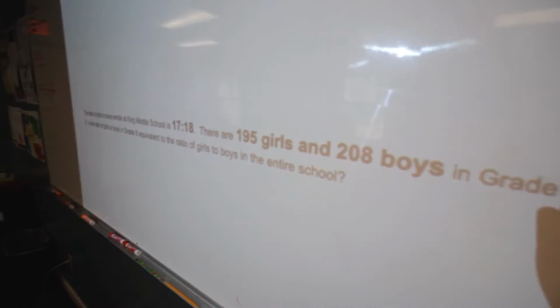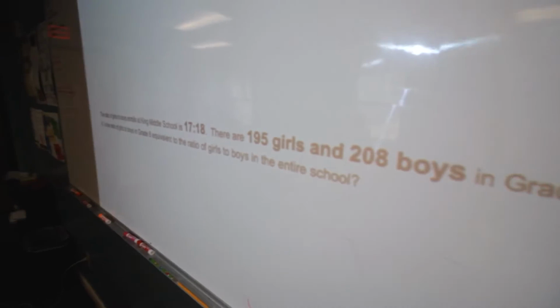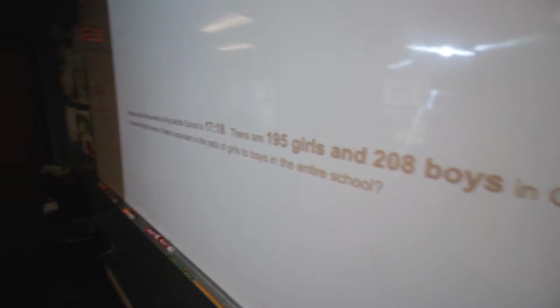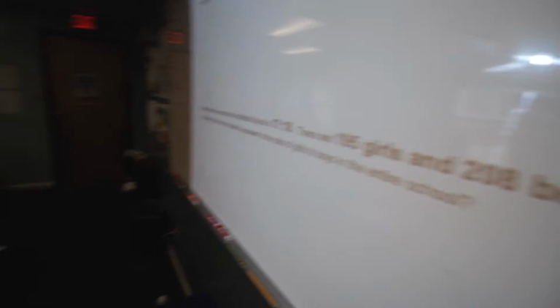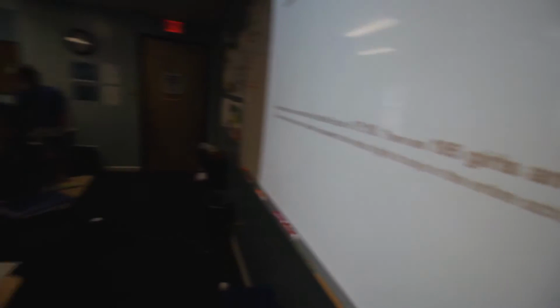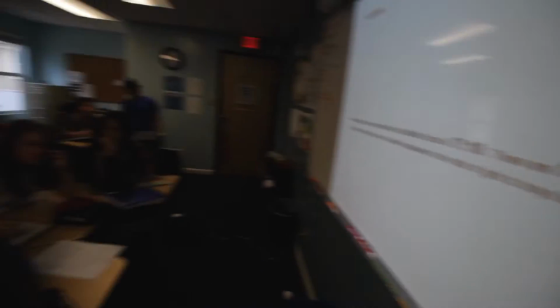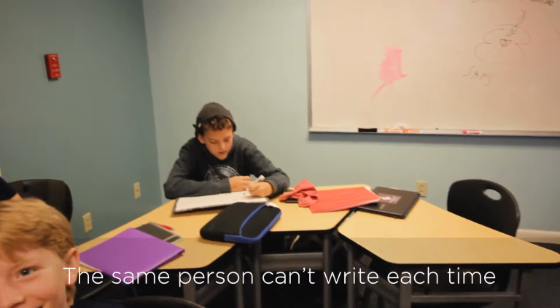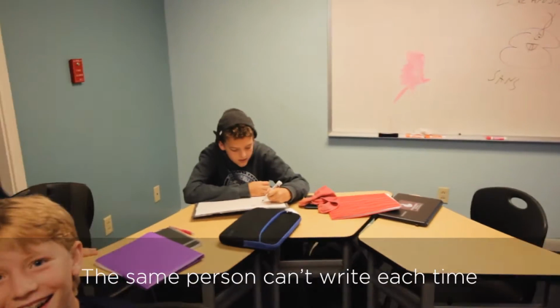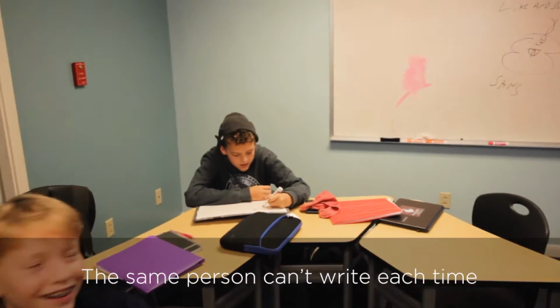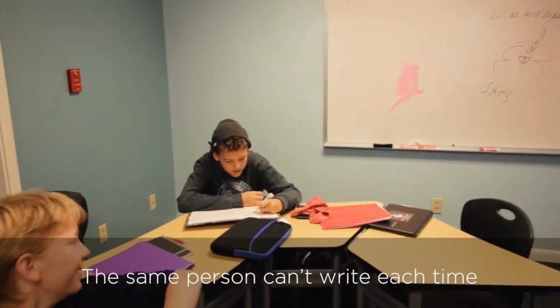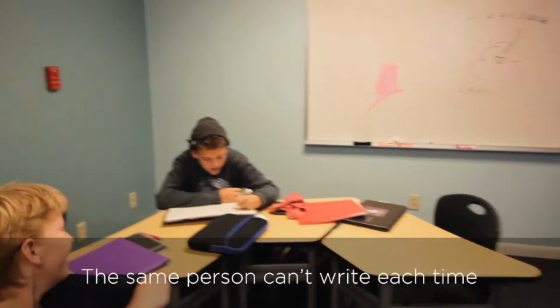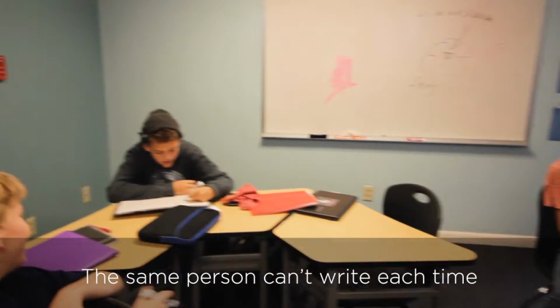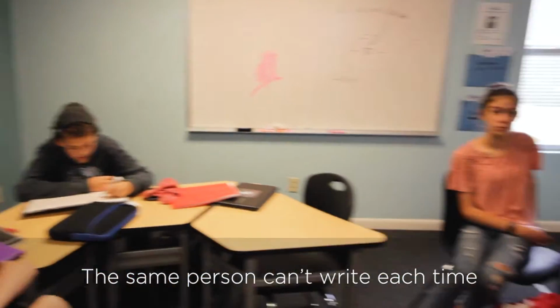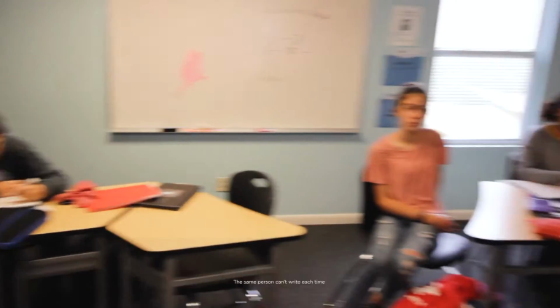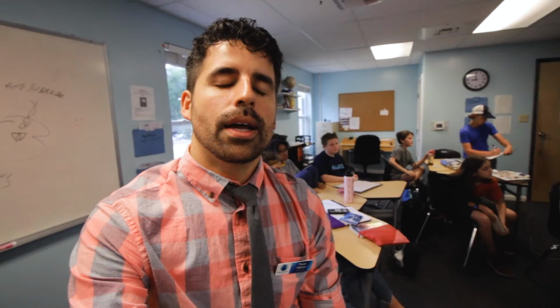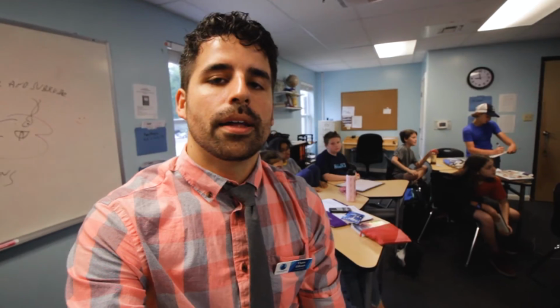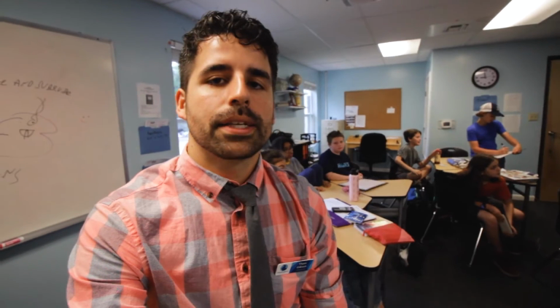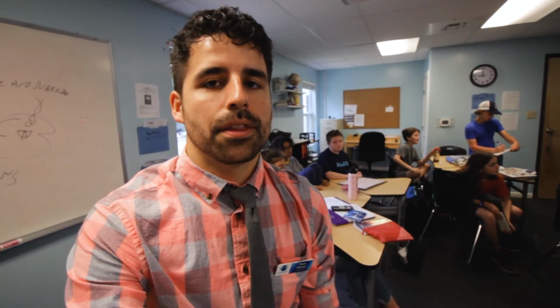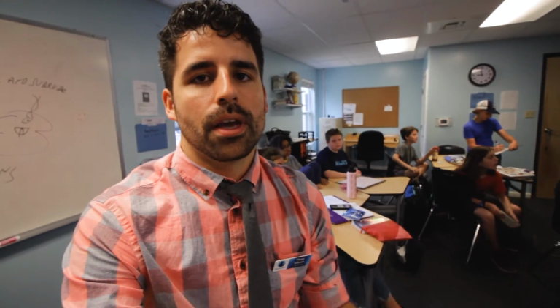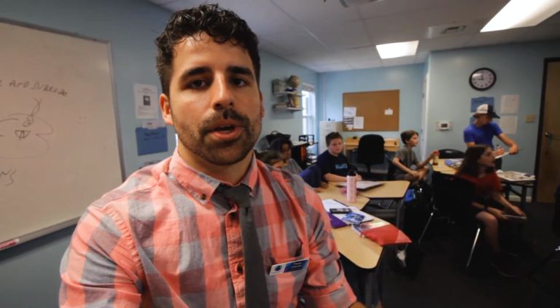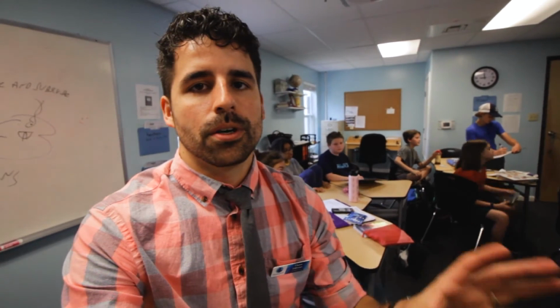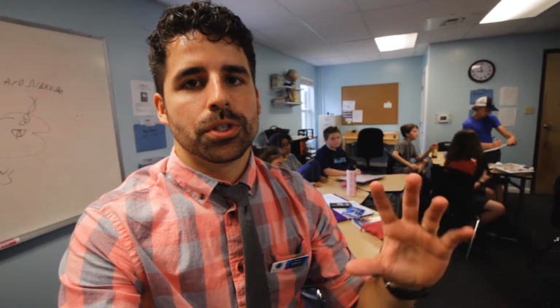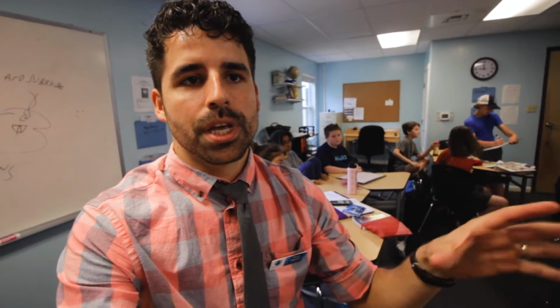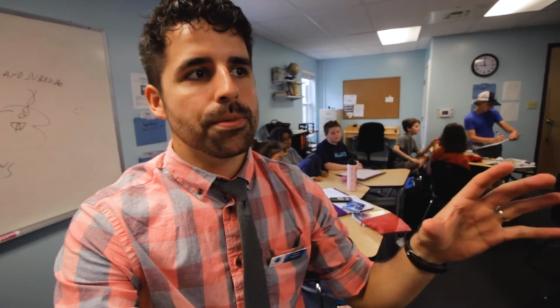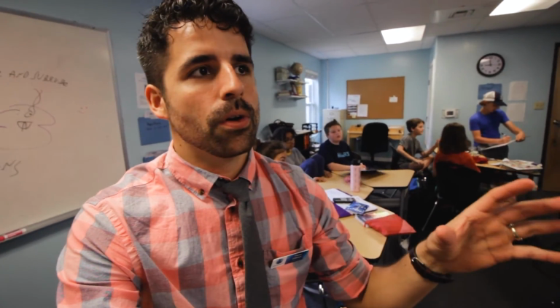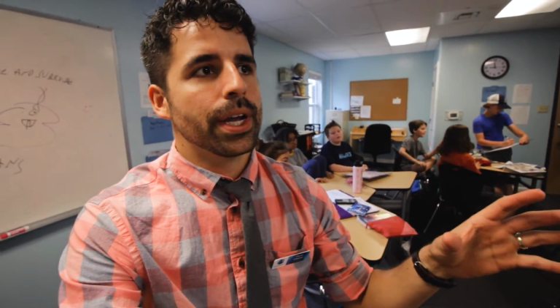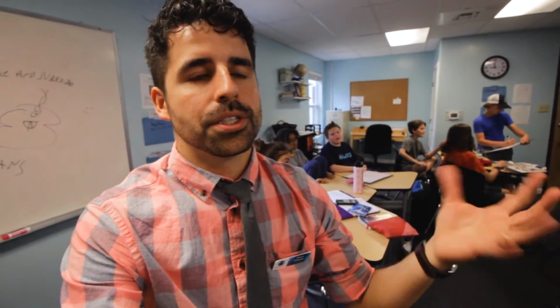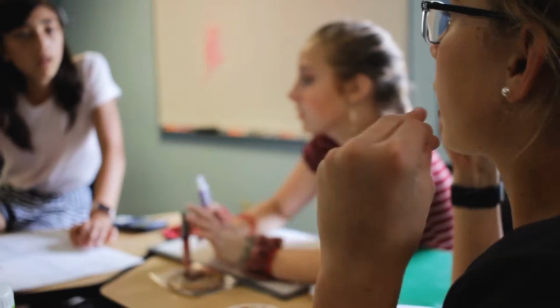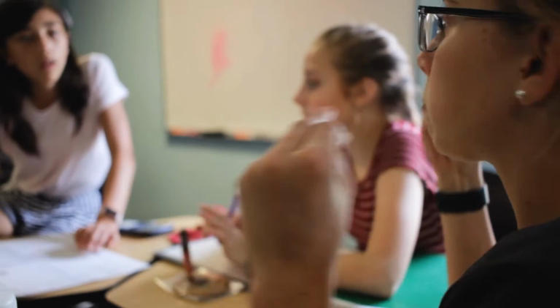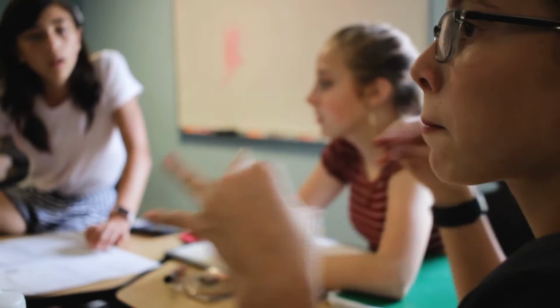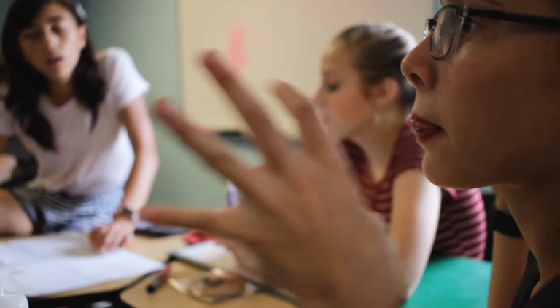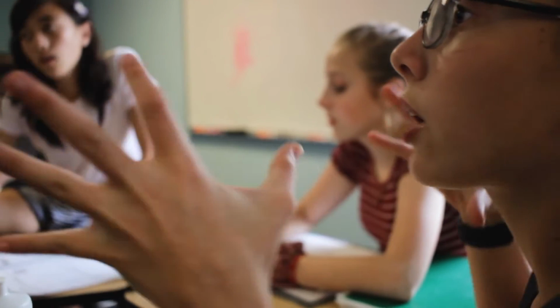Next question — different person writing this time. And that's how the game goes; we just keep going until we run out of time.